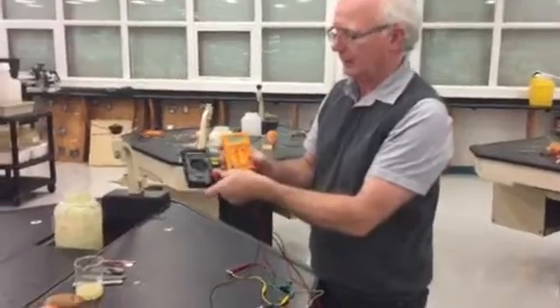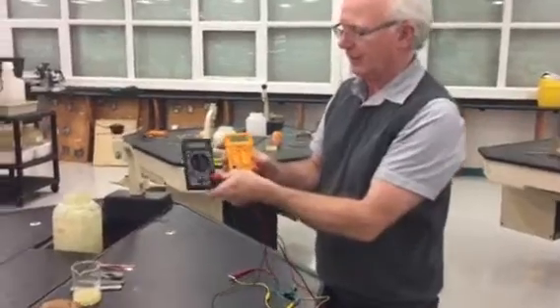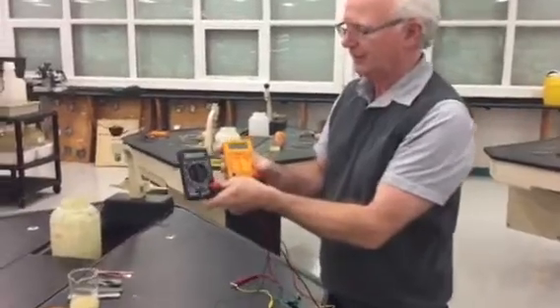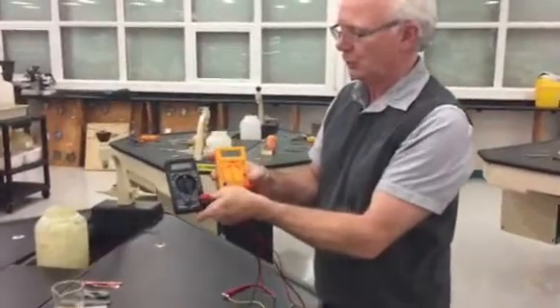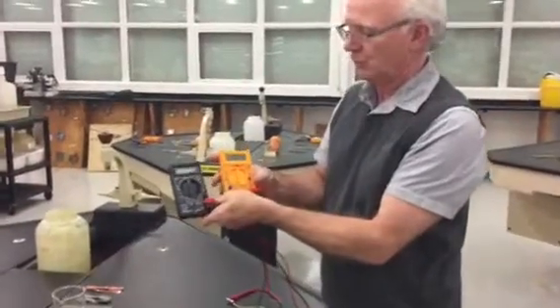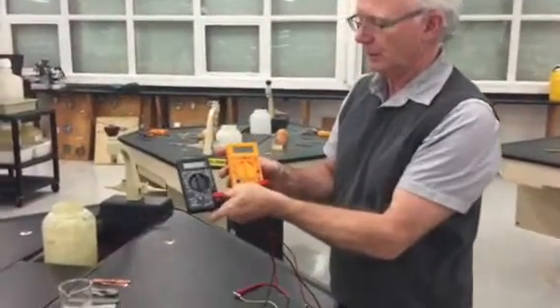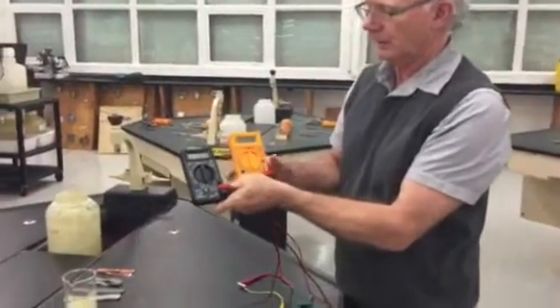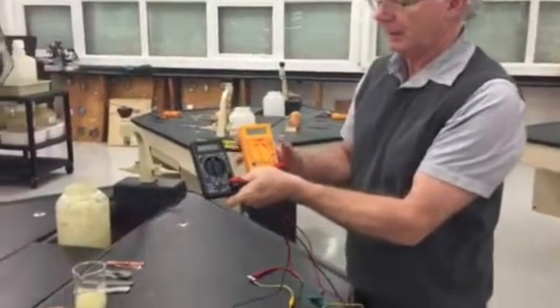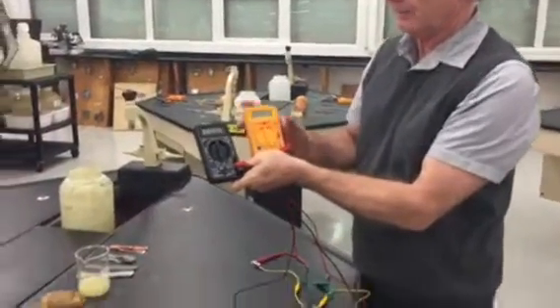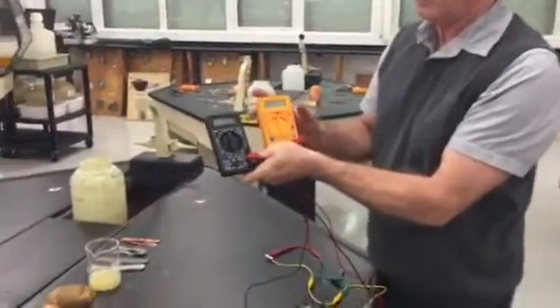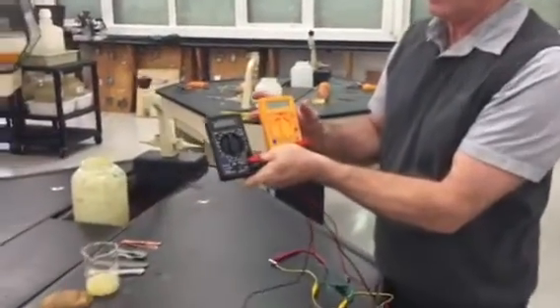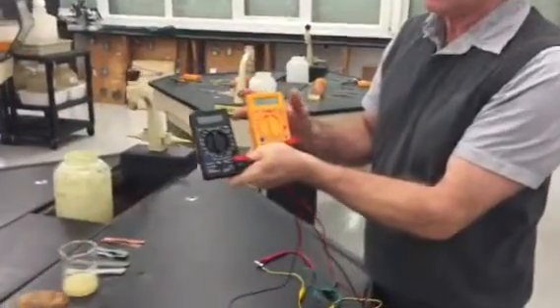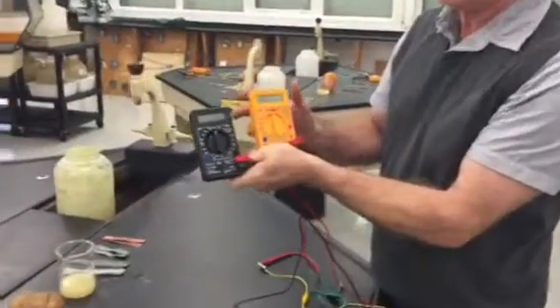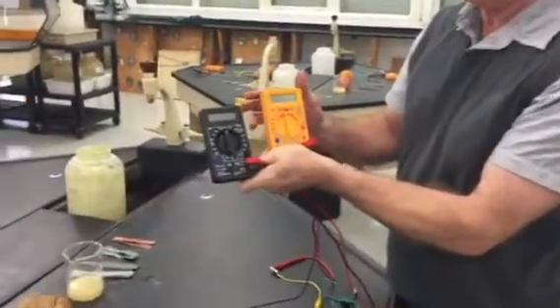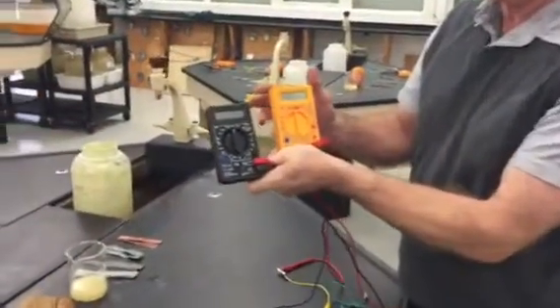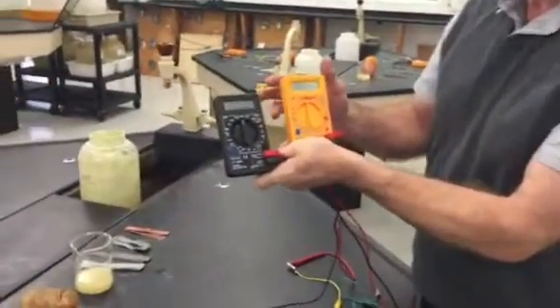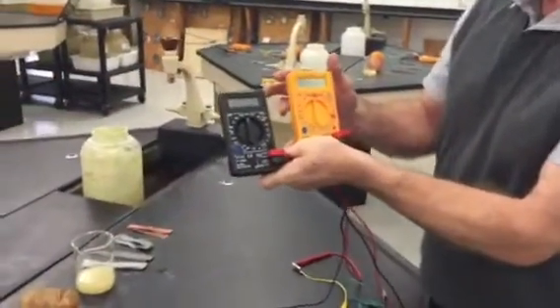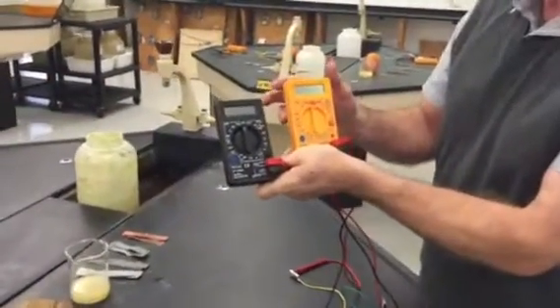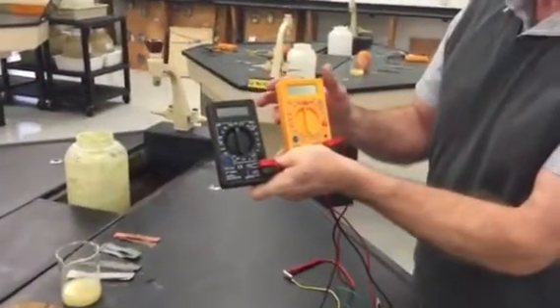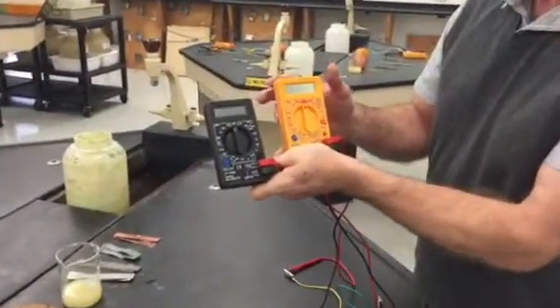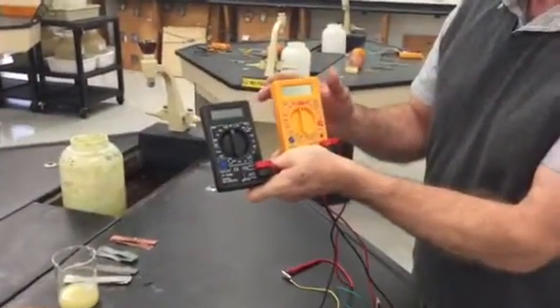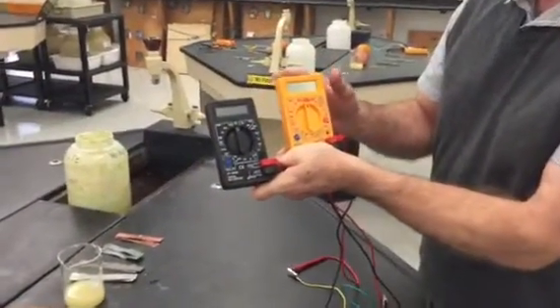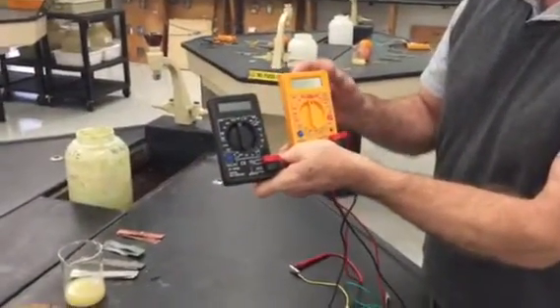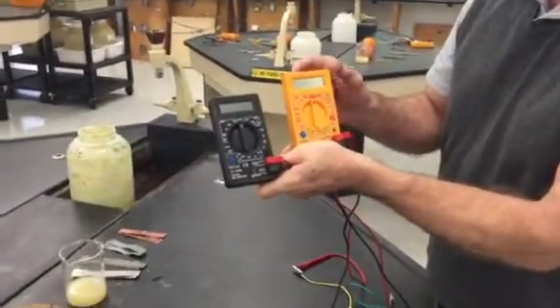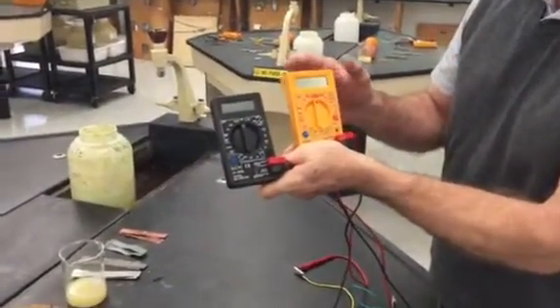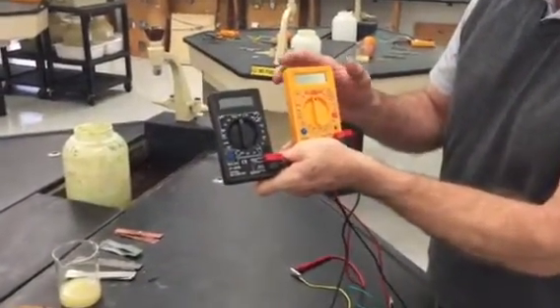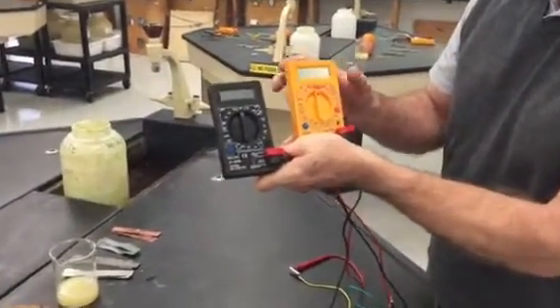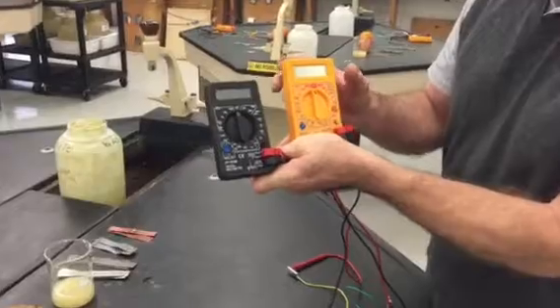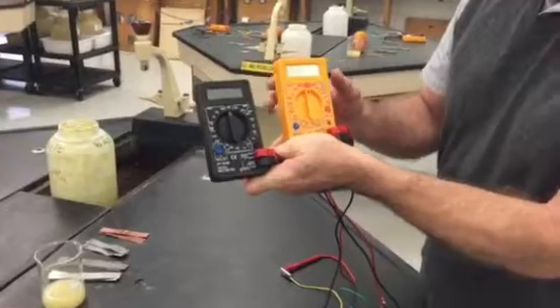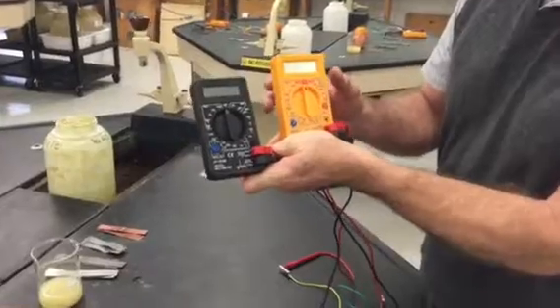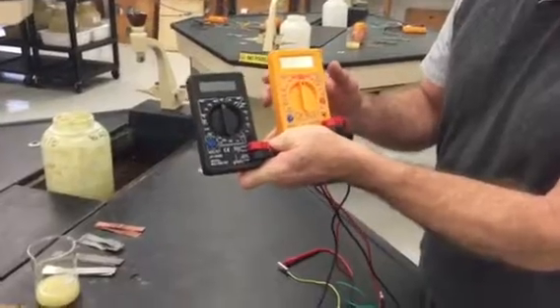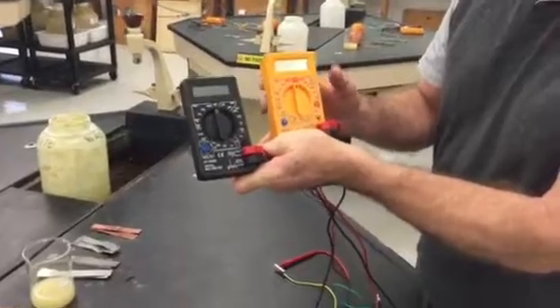We have two types of meters here. One's black, one's yellow. They work exactly the same.